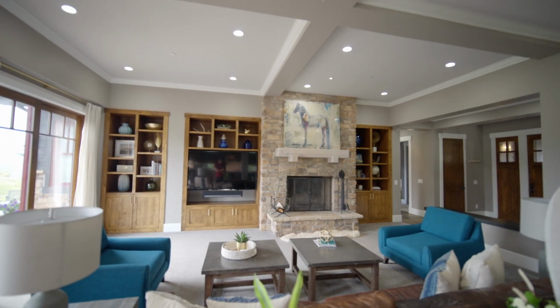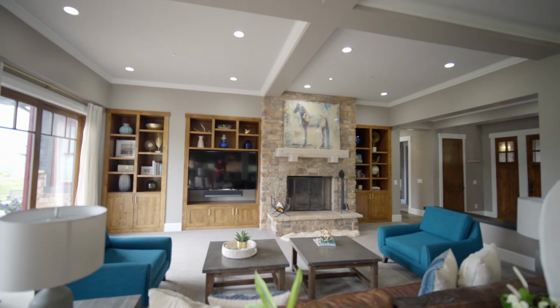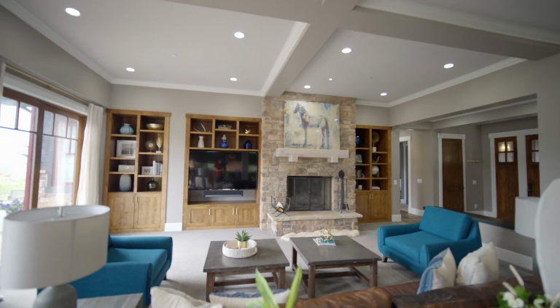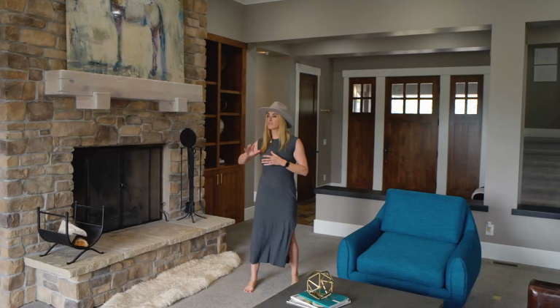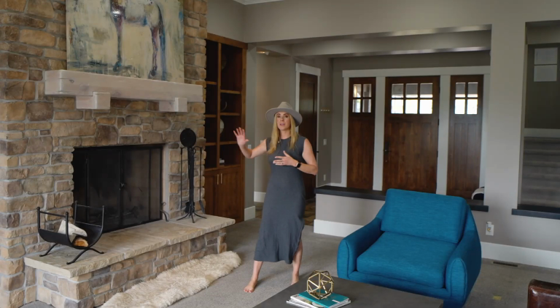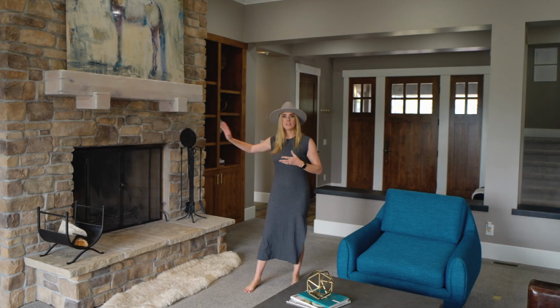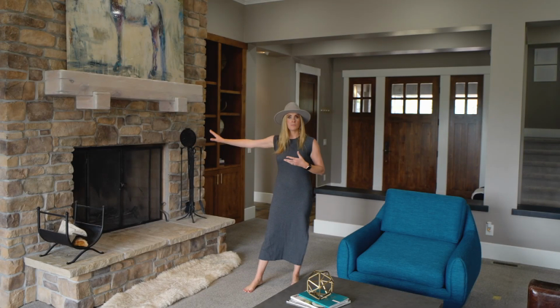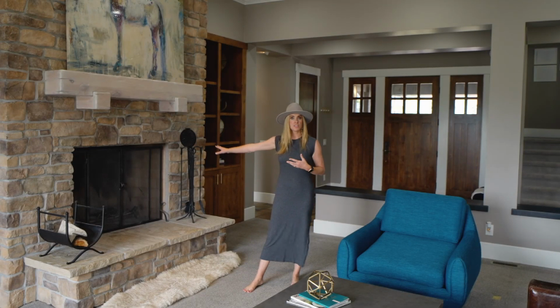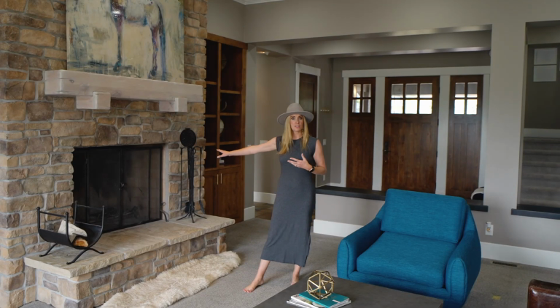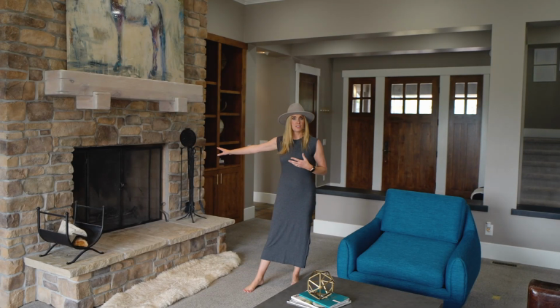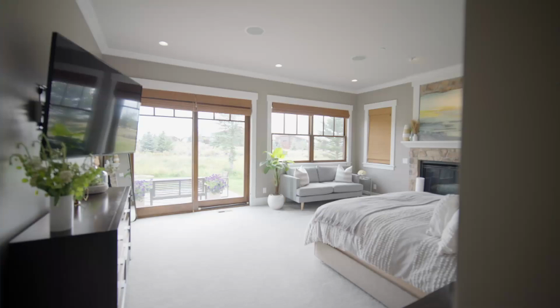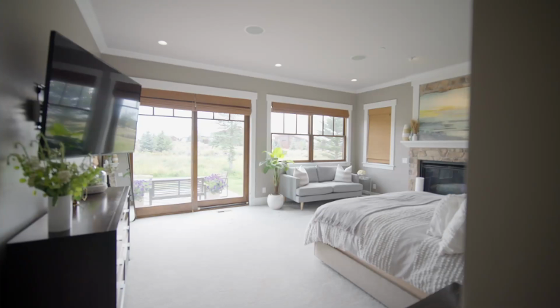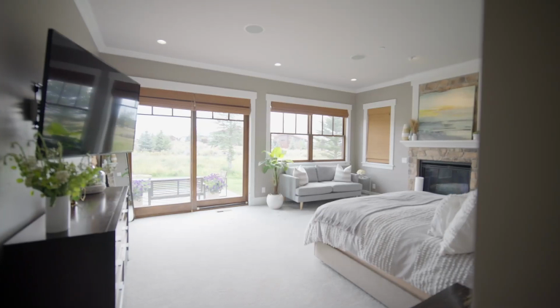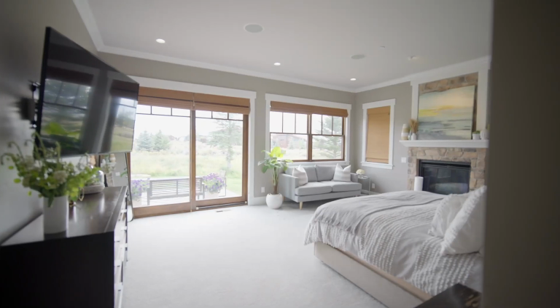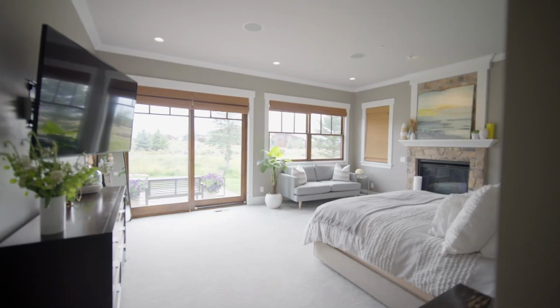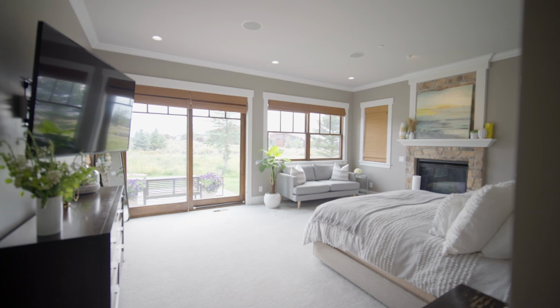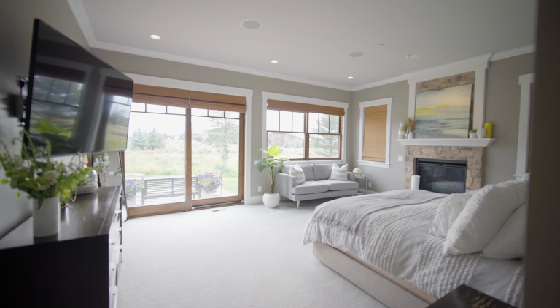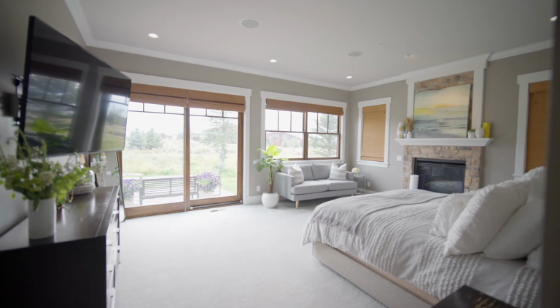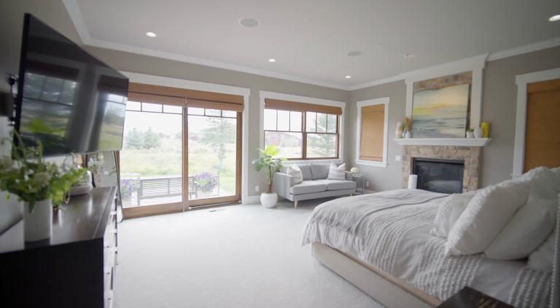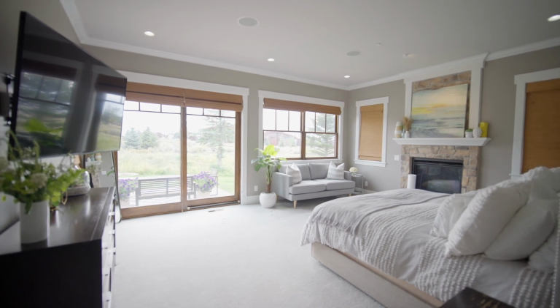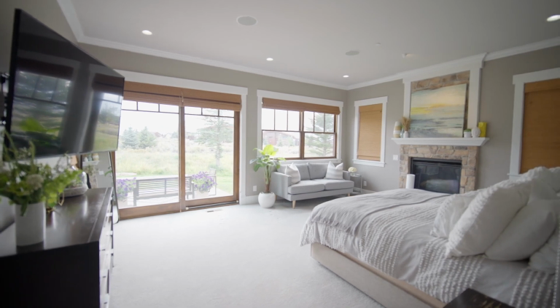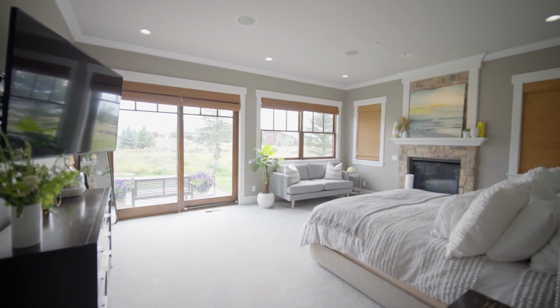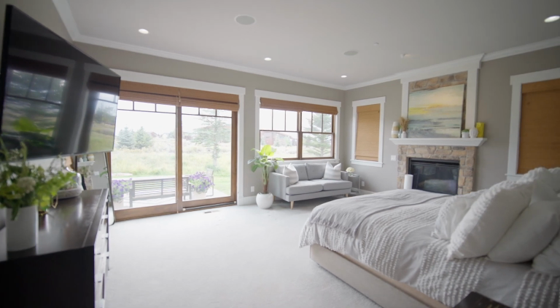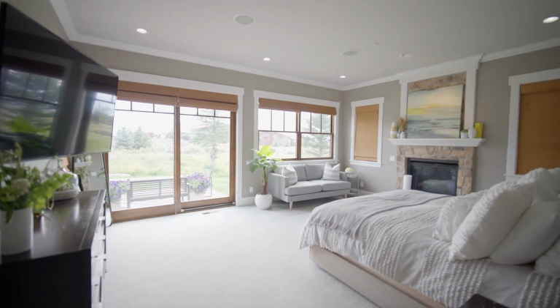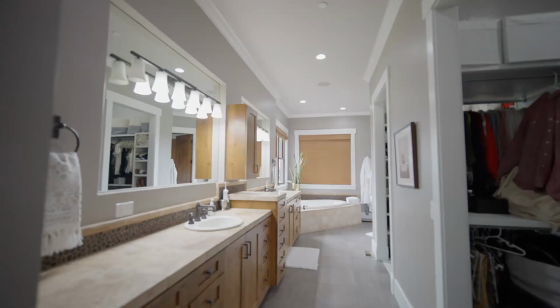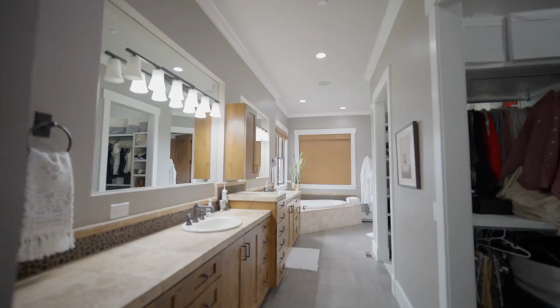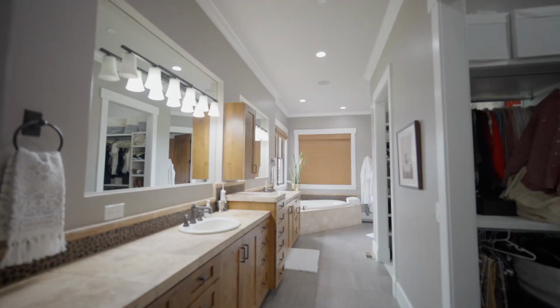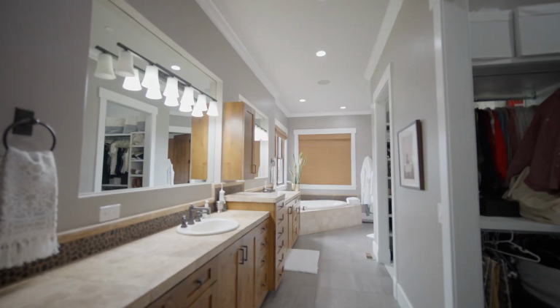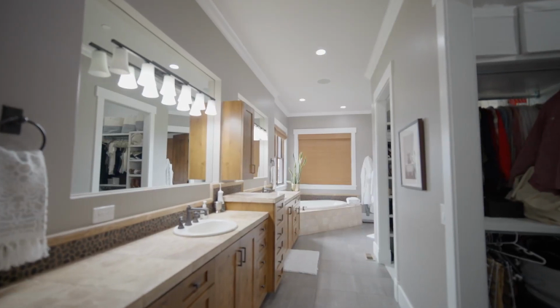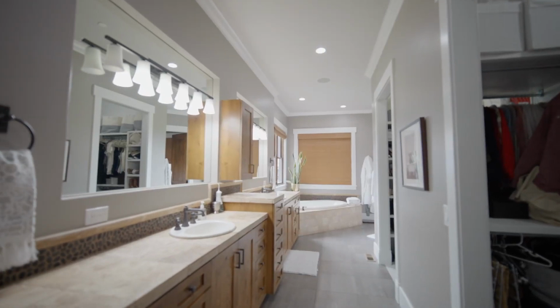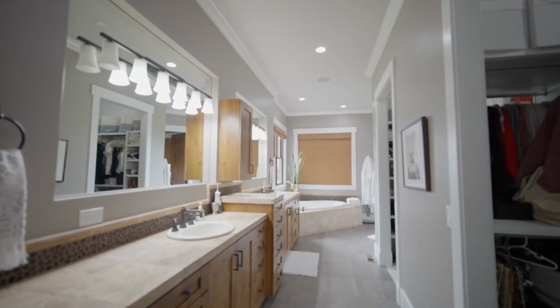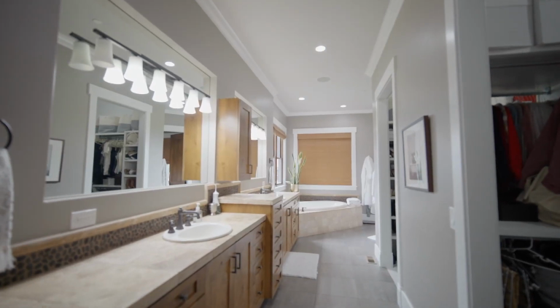And then you have your main level master on this side. This house is filled with natural light, especially in this oversized master.